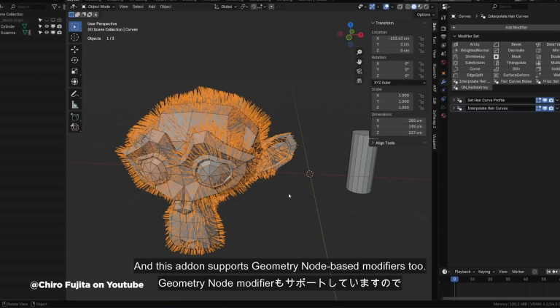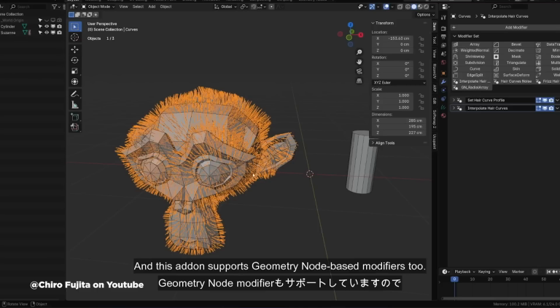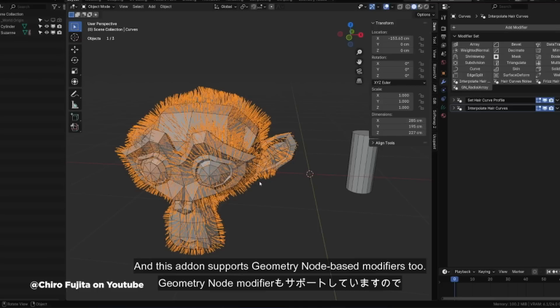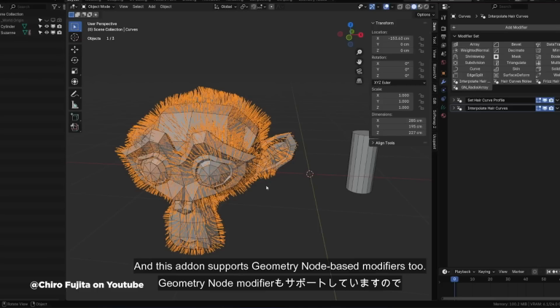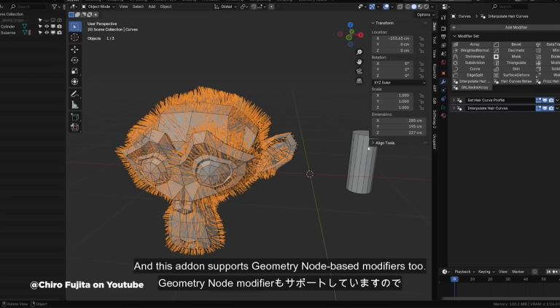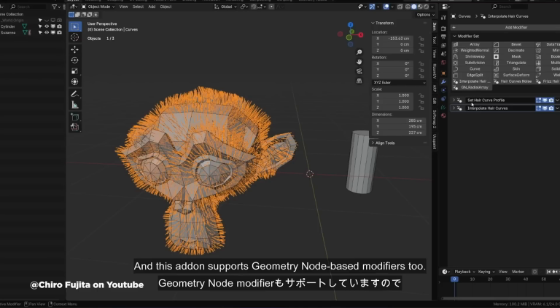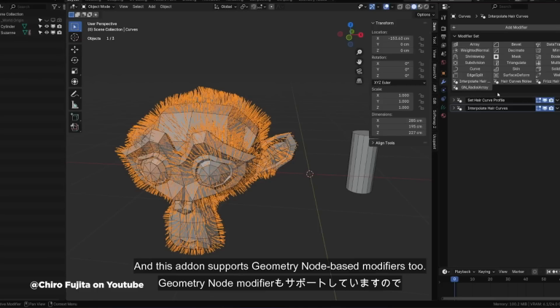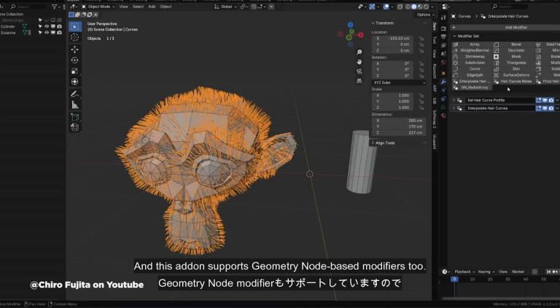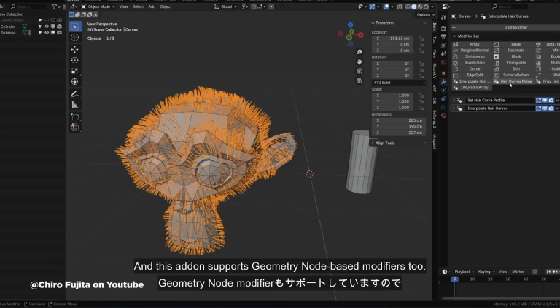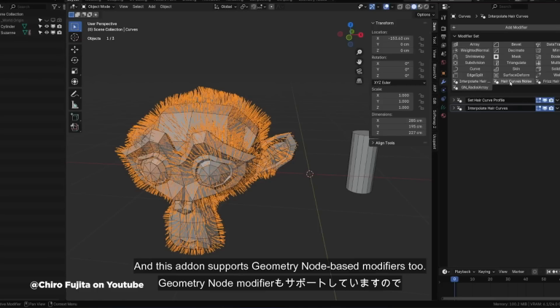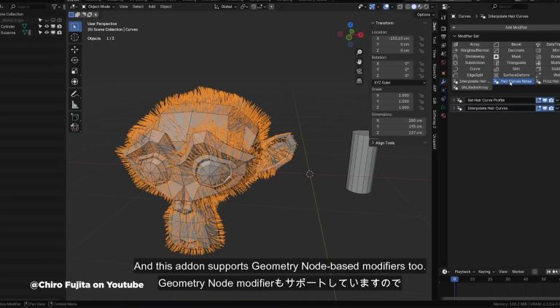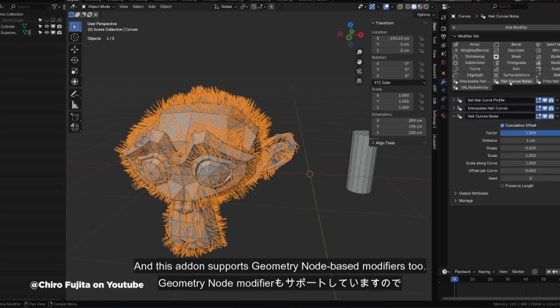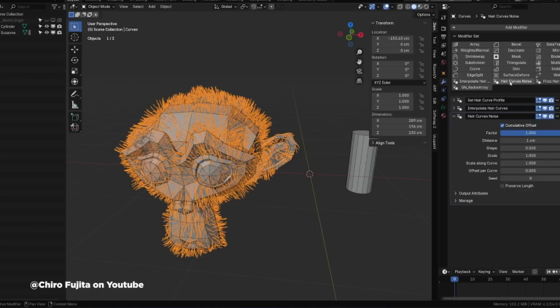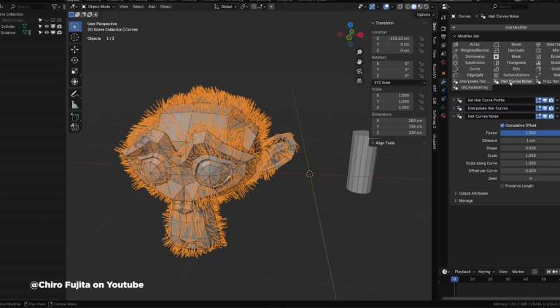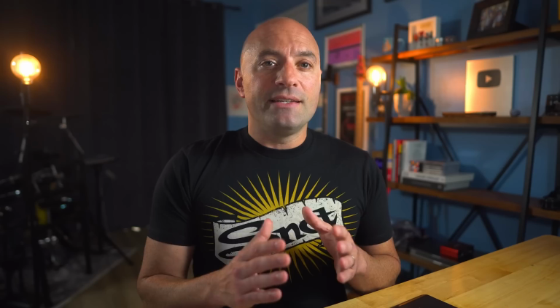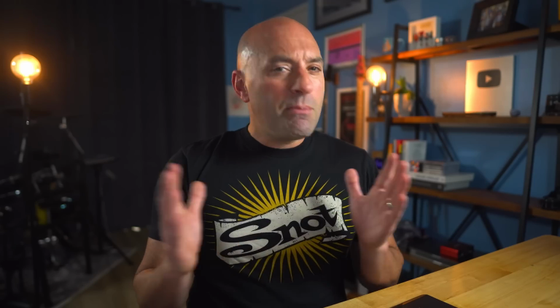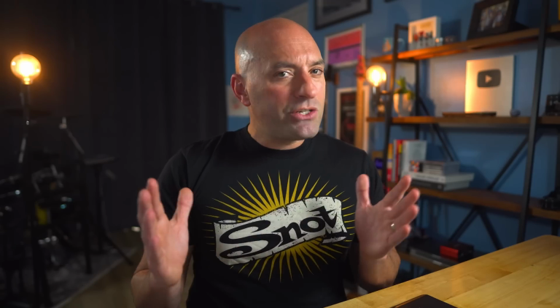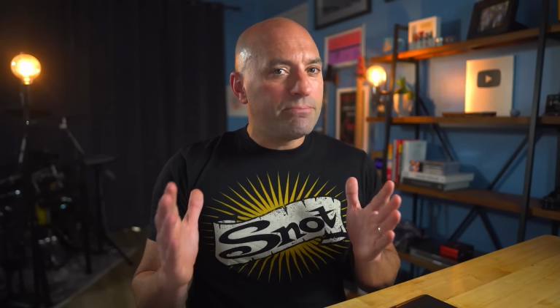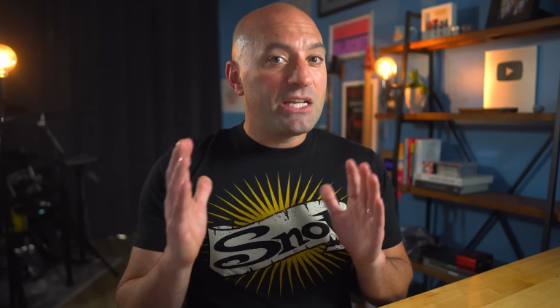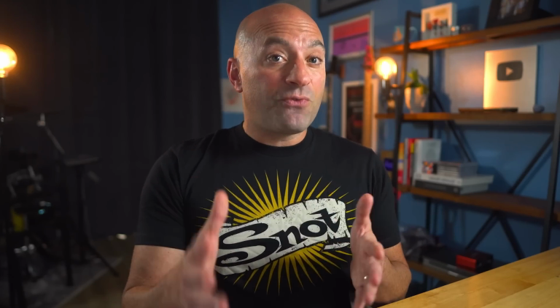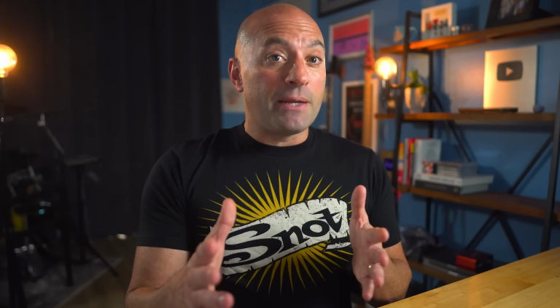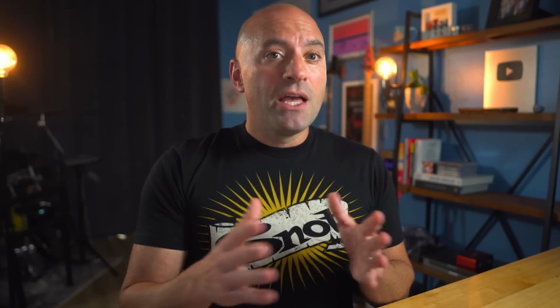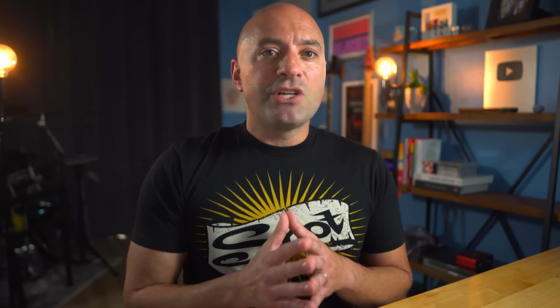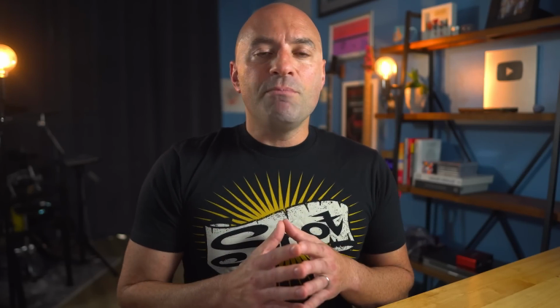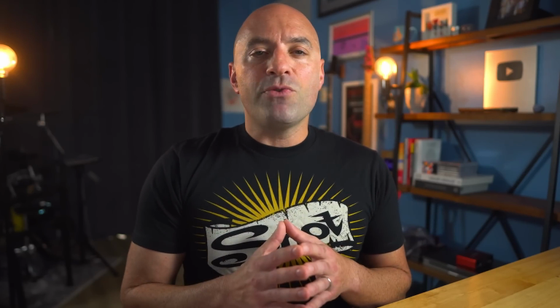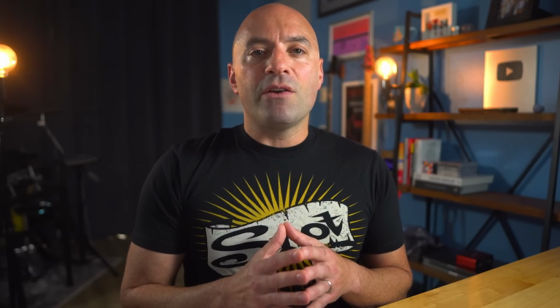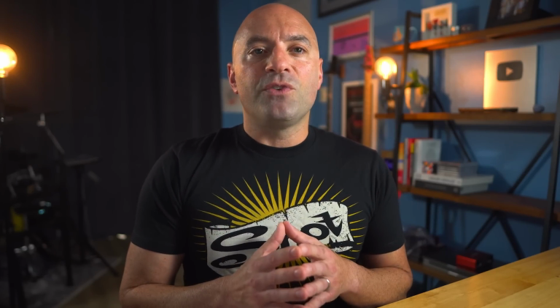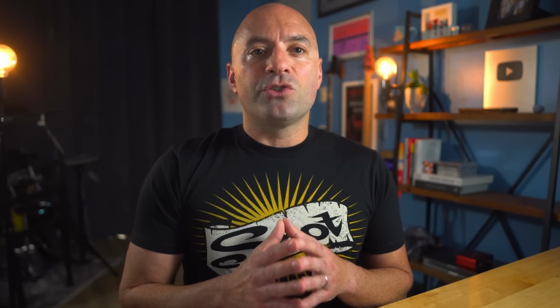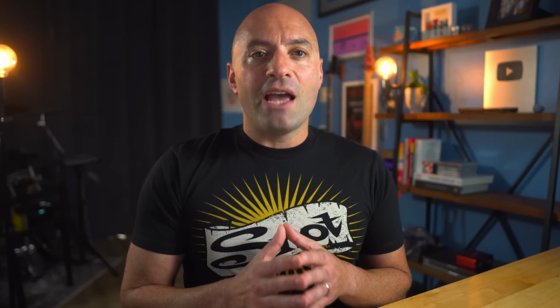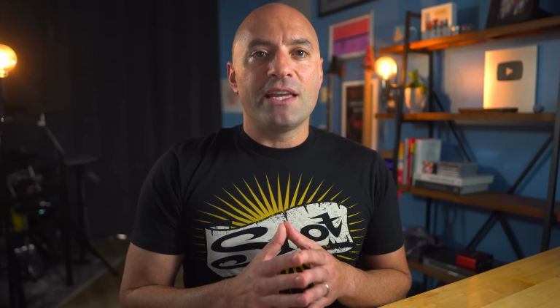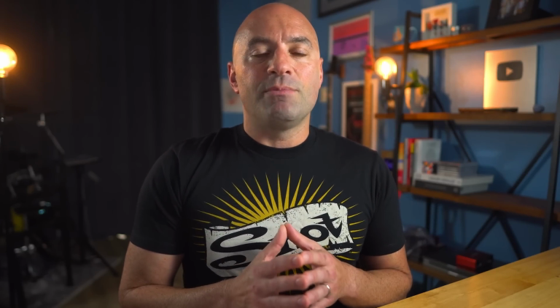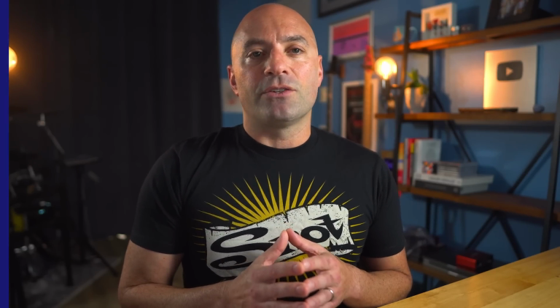Kyro put together a nice walkthrough showing off all the features, and did I mention — it's free. Check them both out if you're diving into Blender.